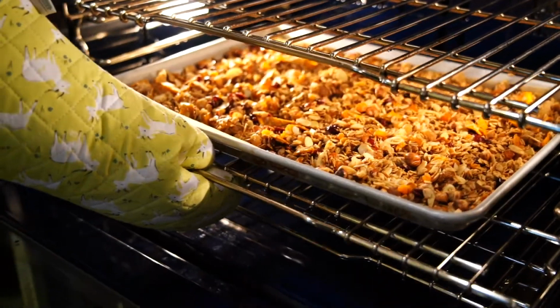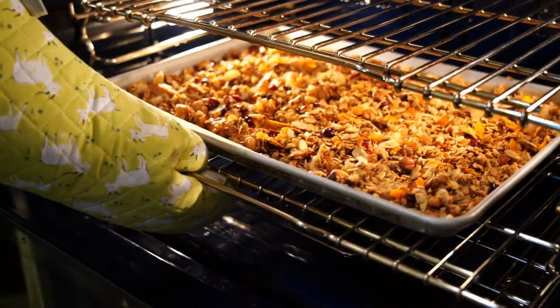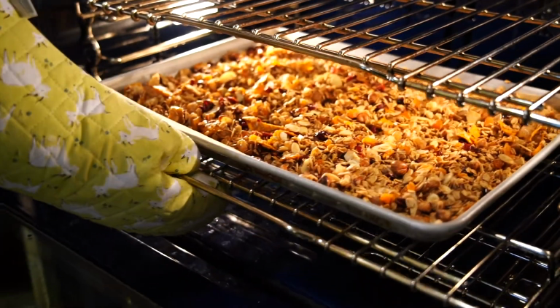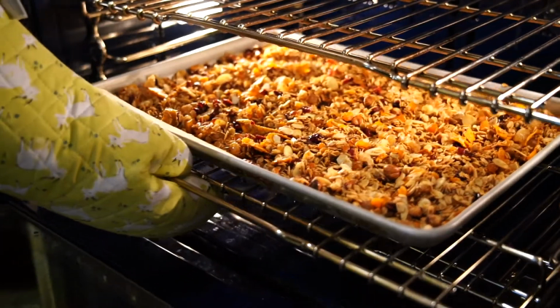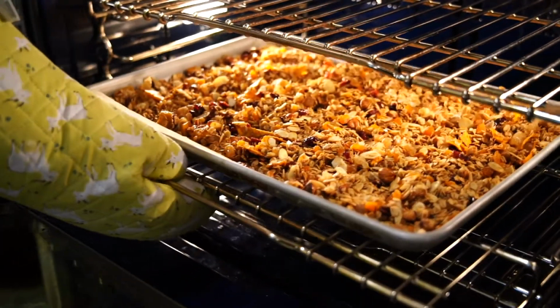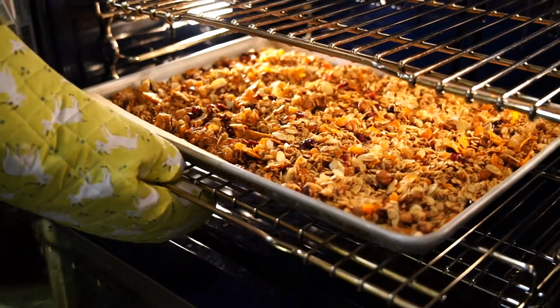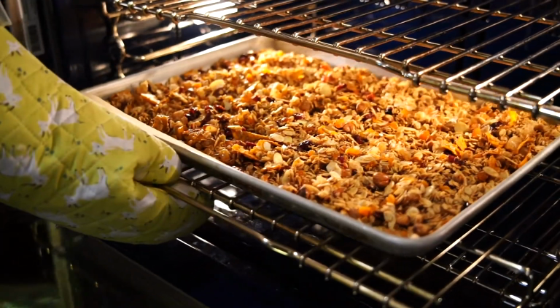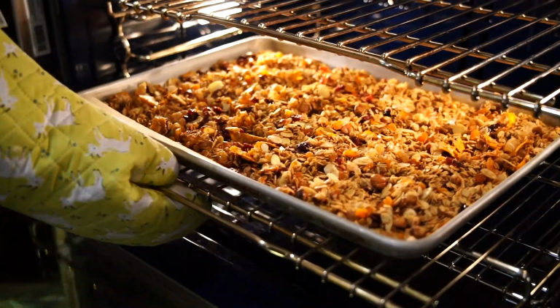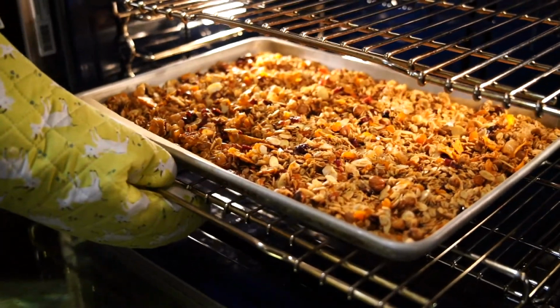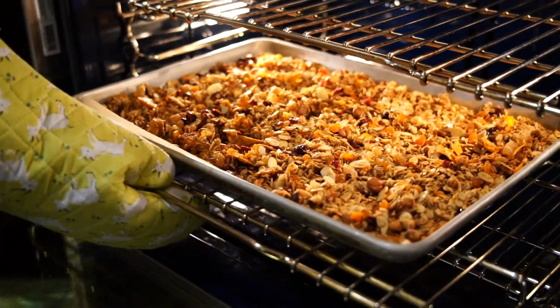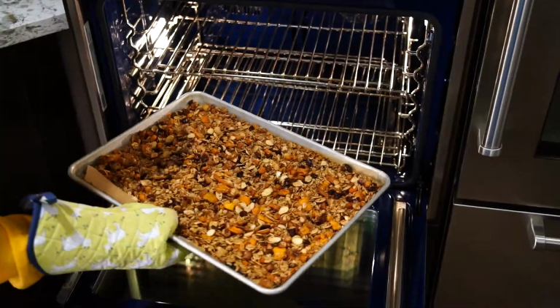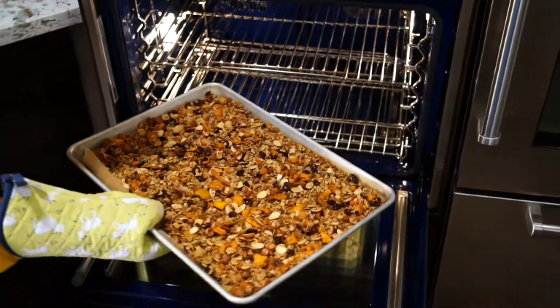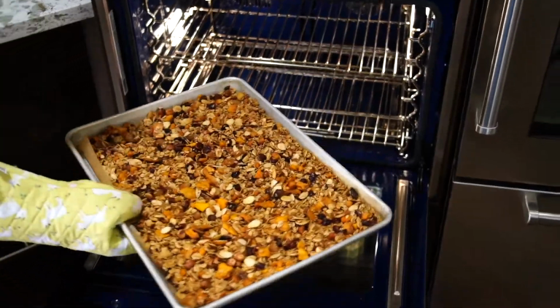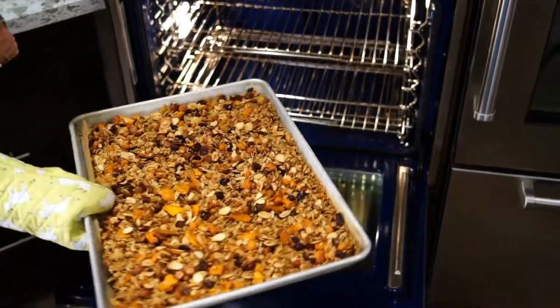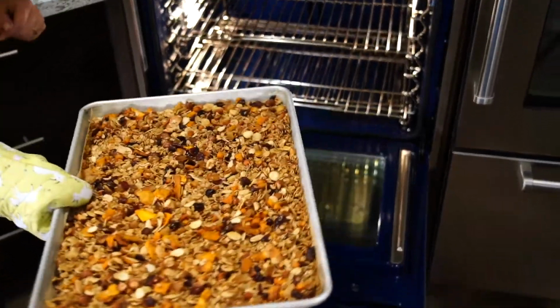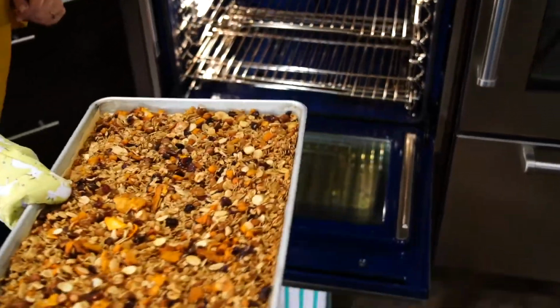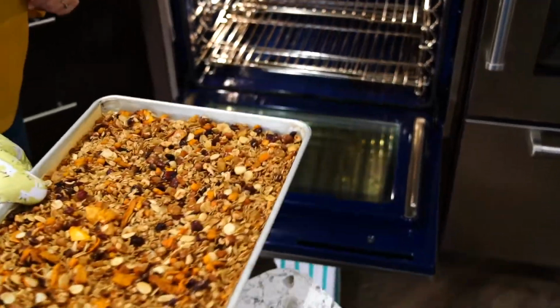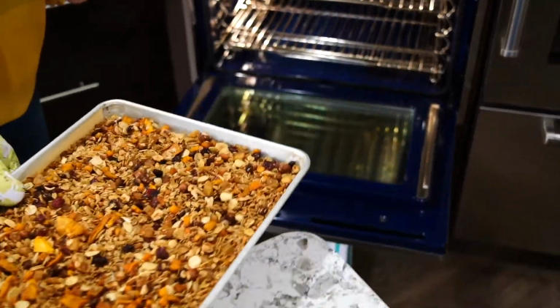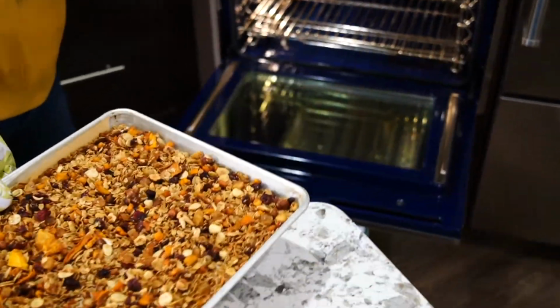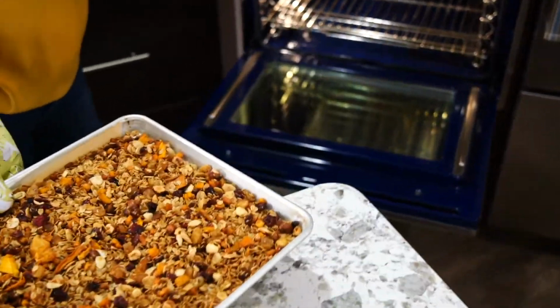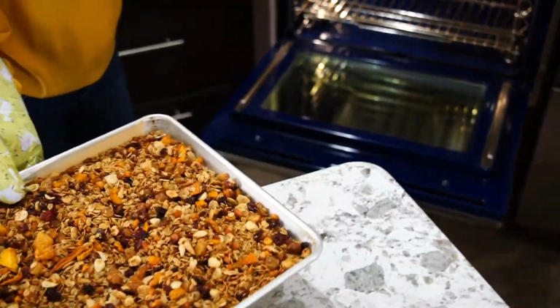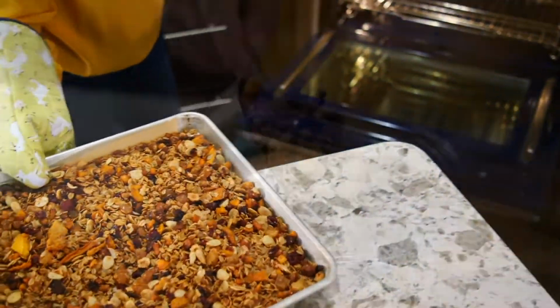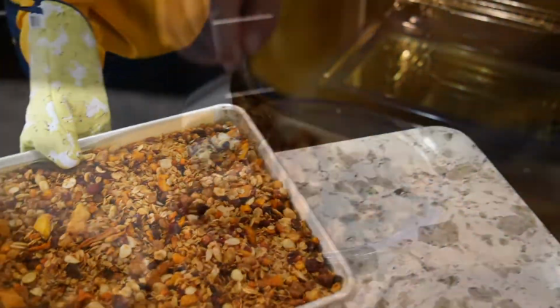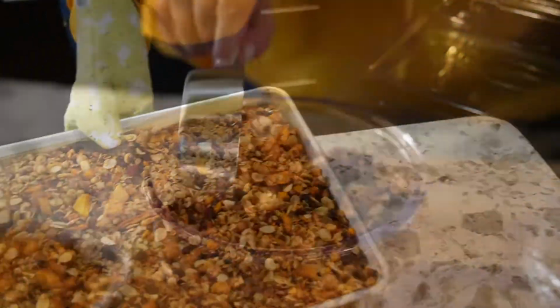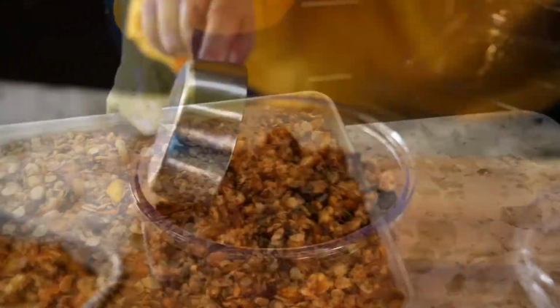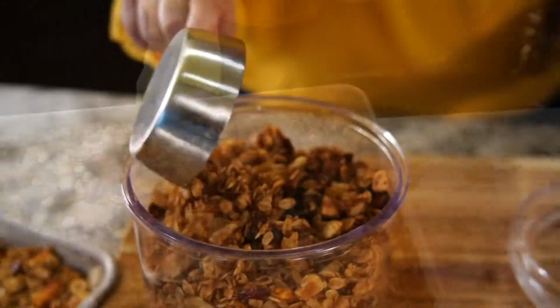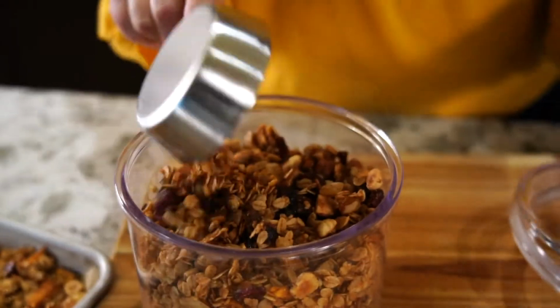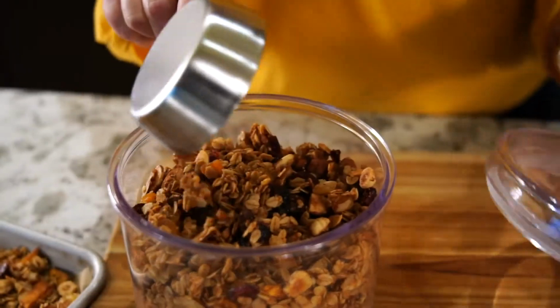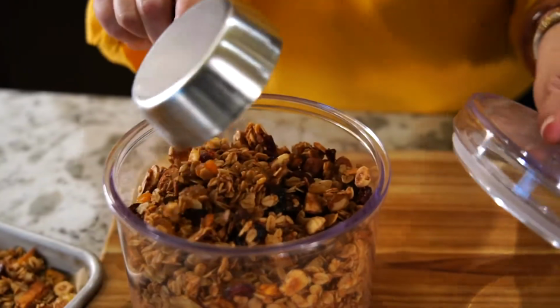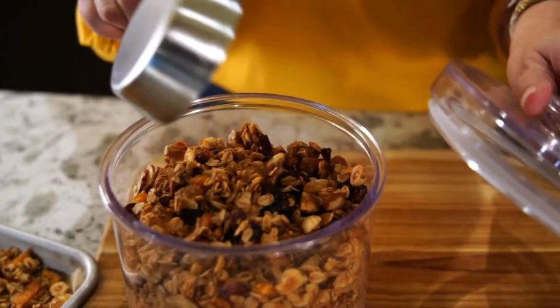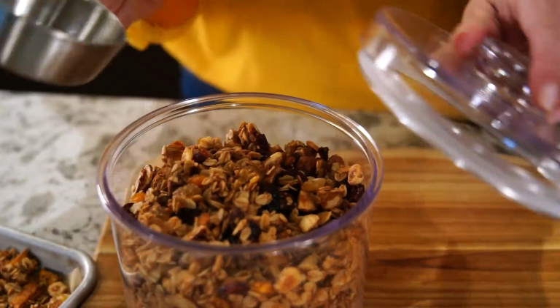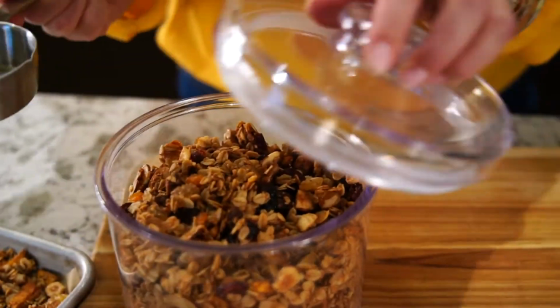Once the granola is nice and toasted, remove it from the oven, let it cool, and then transfer to an airtight container.